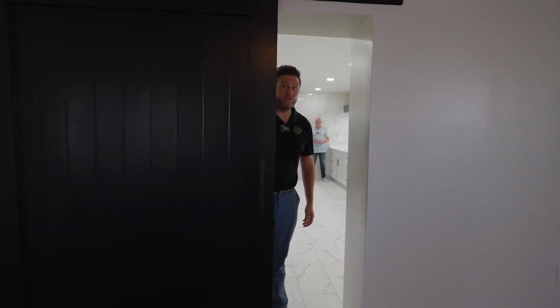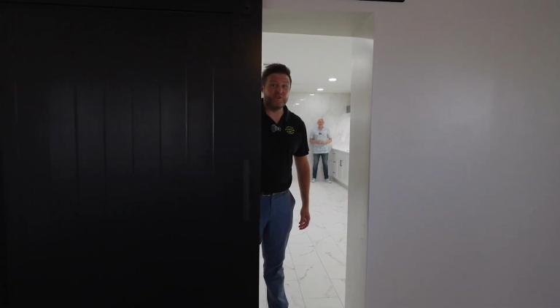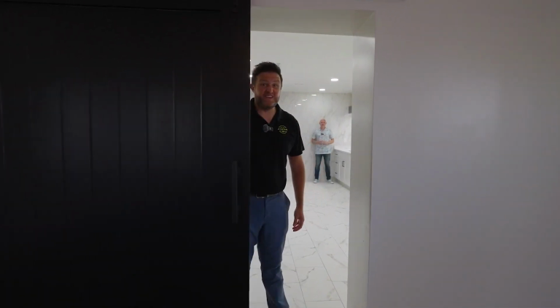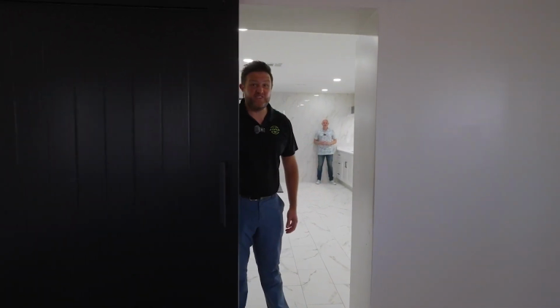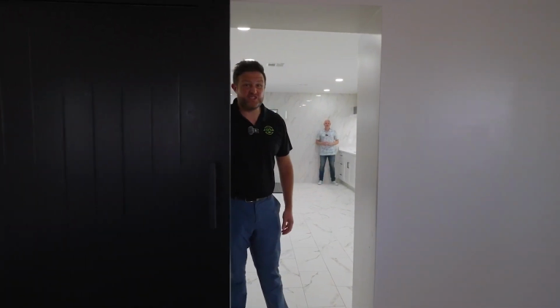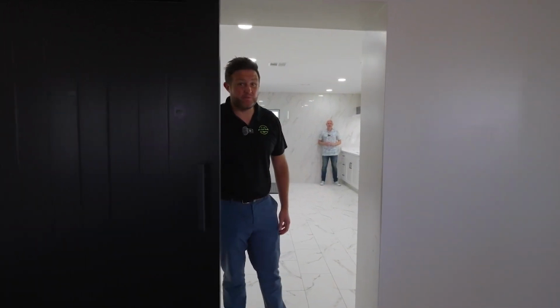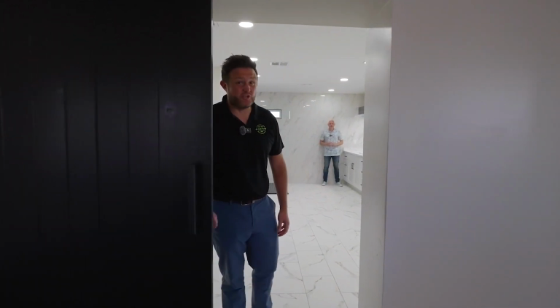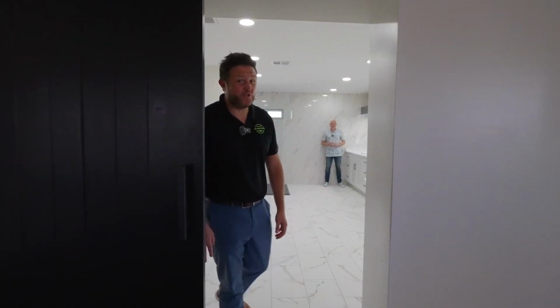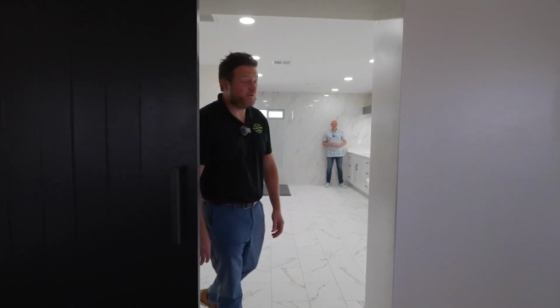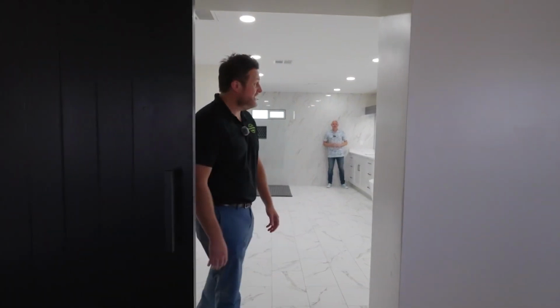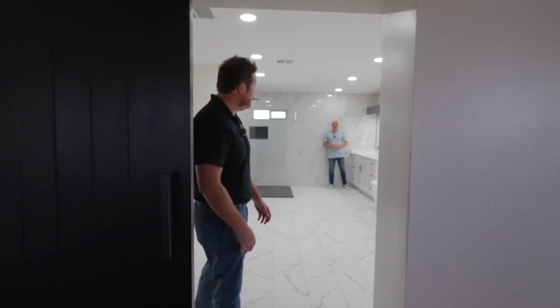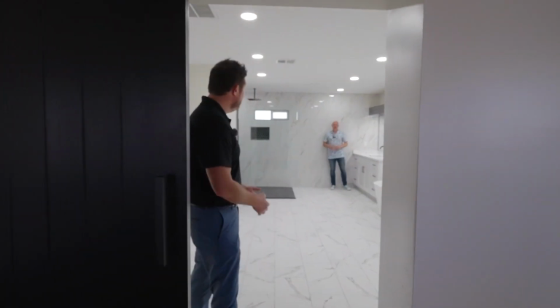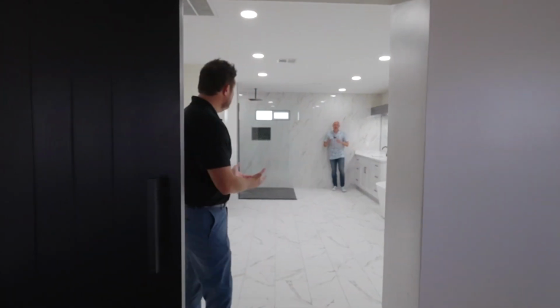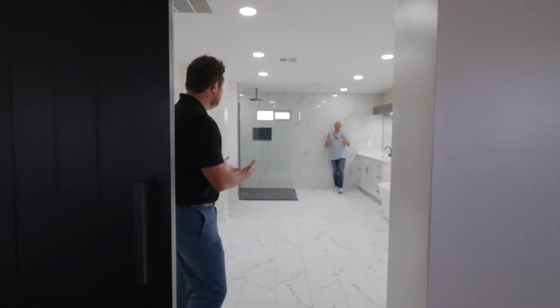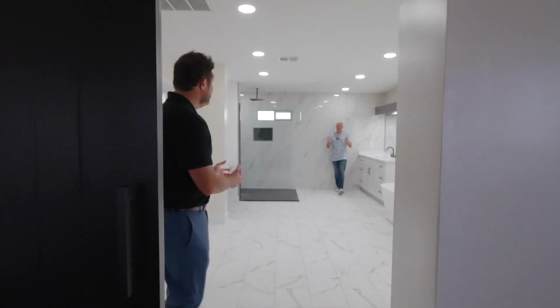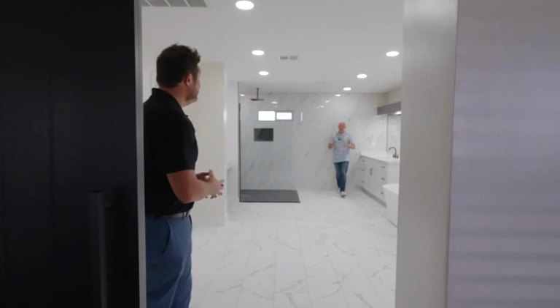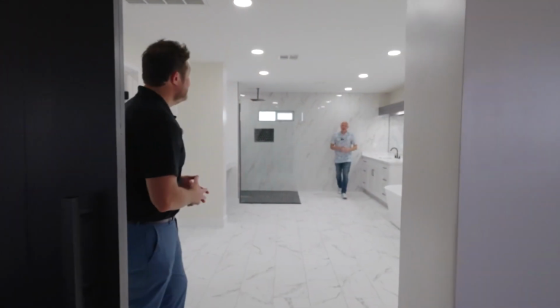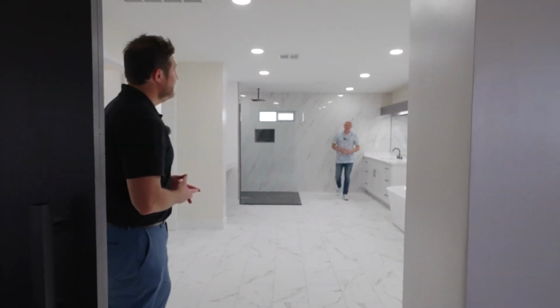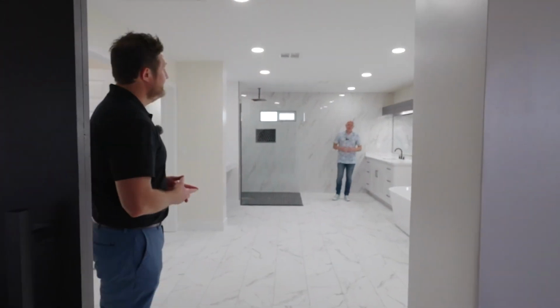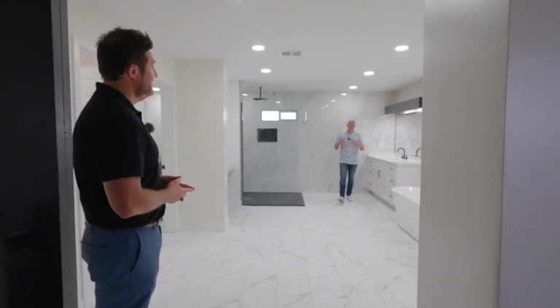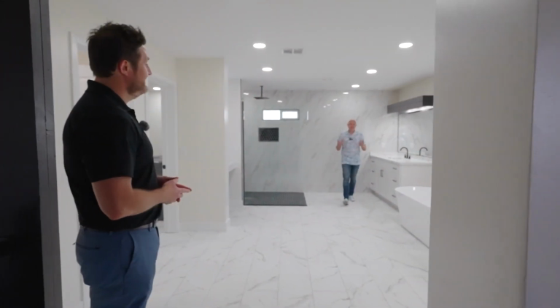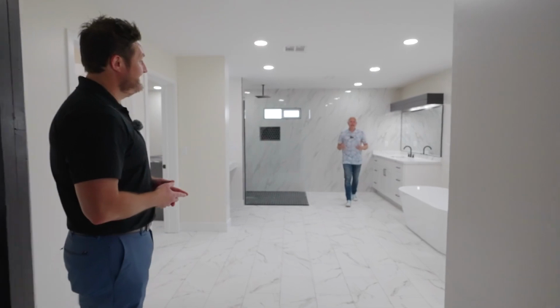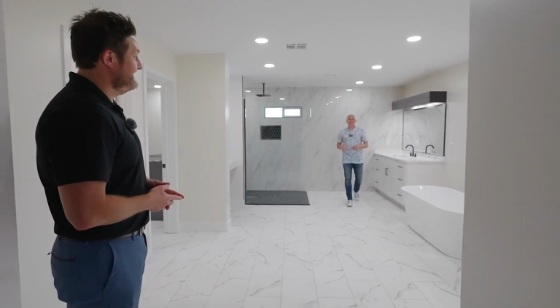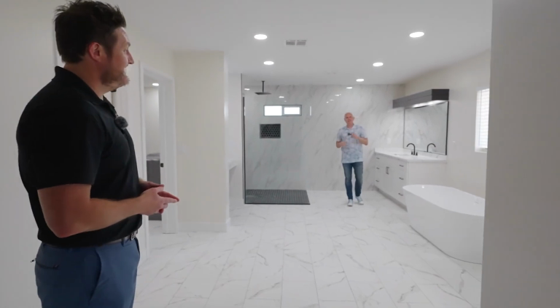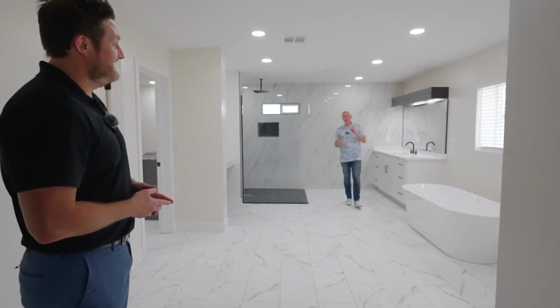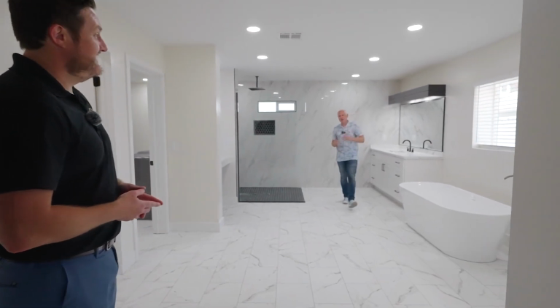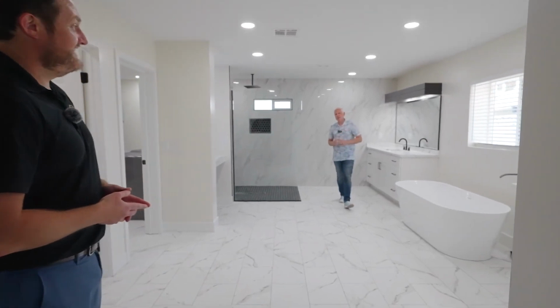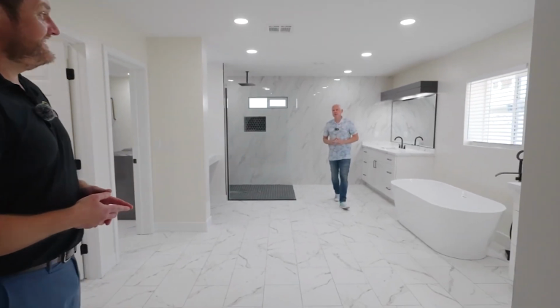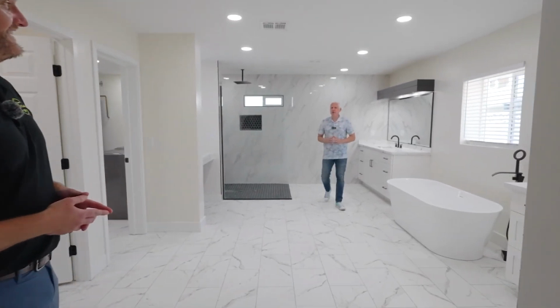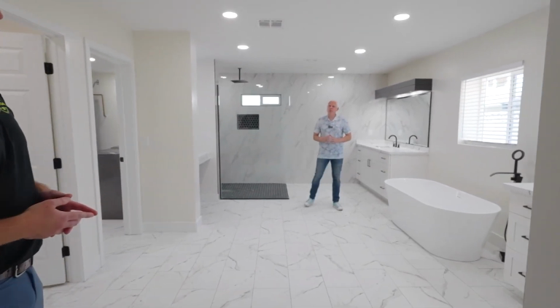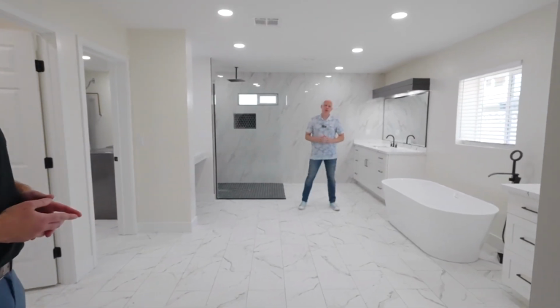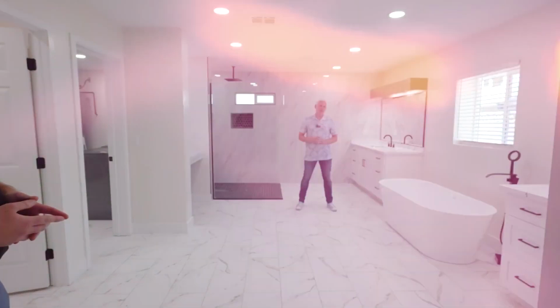Unique feature number two: this master bathroom is the size of my first studio apartment.